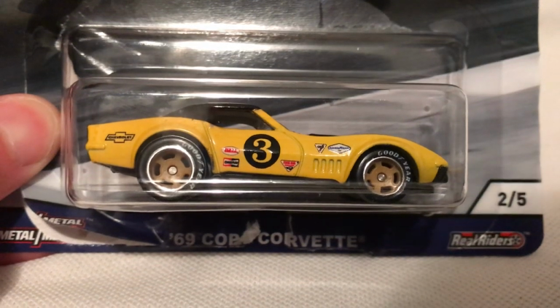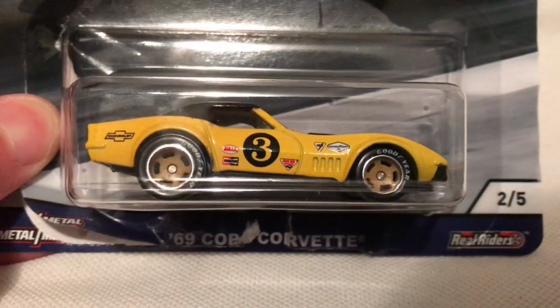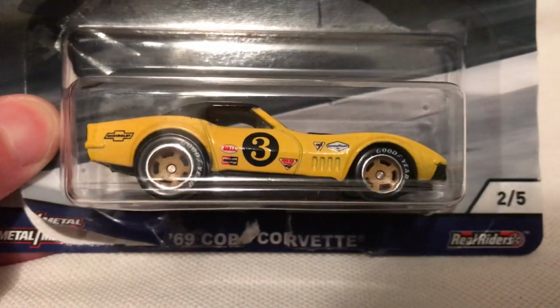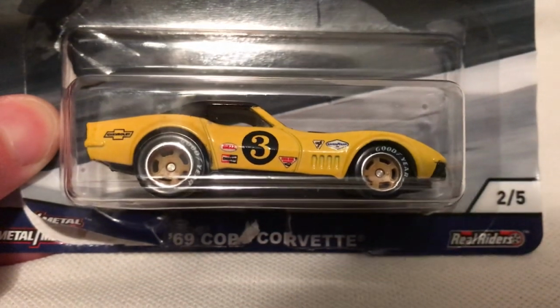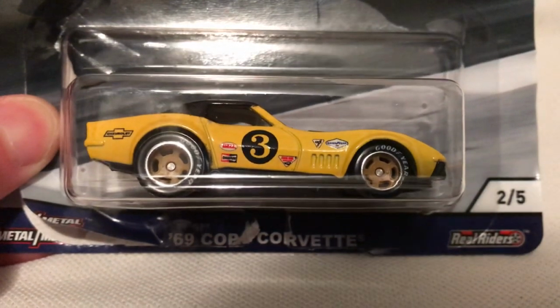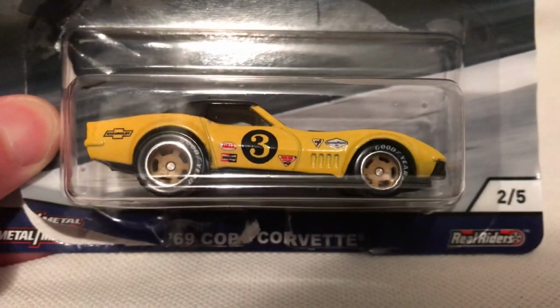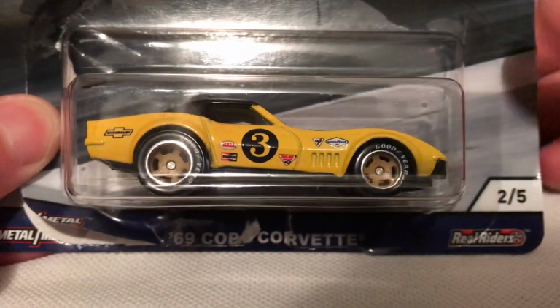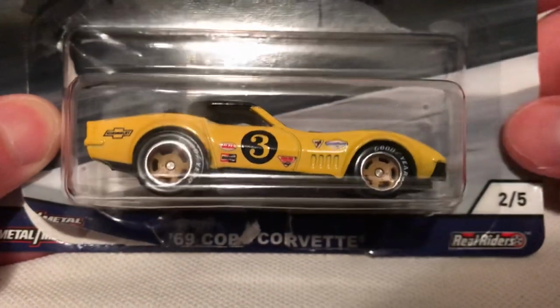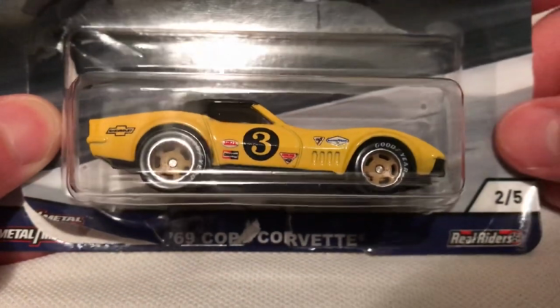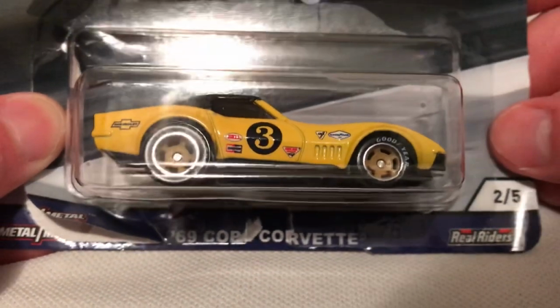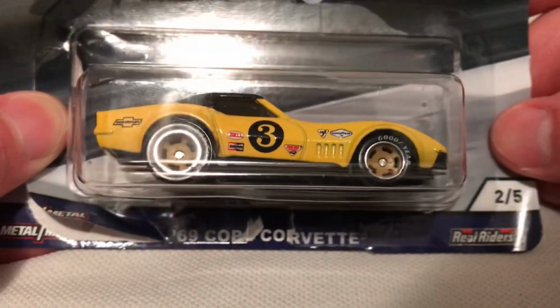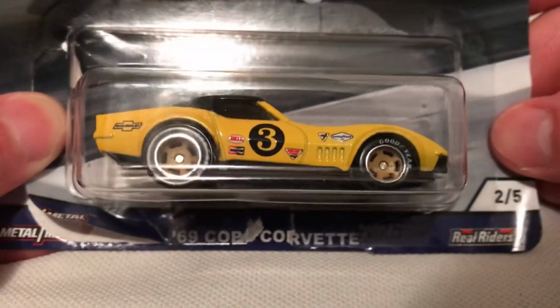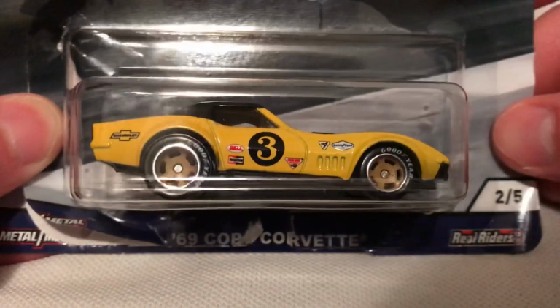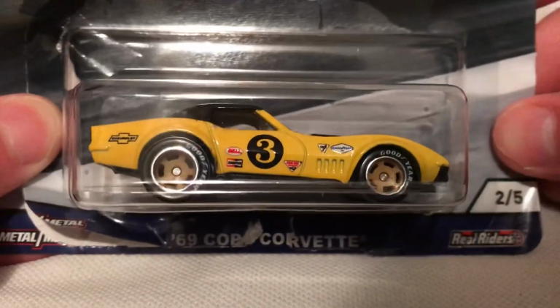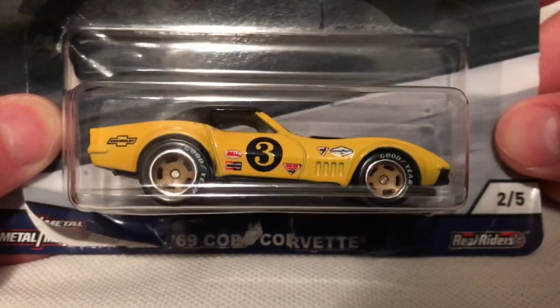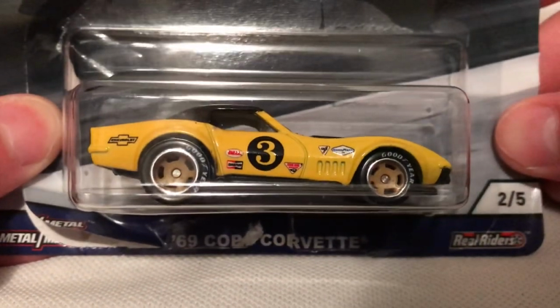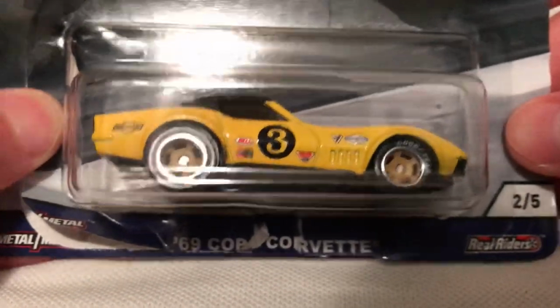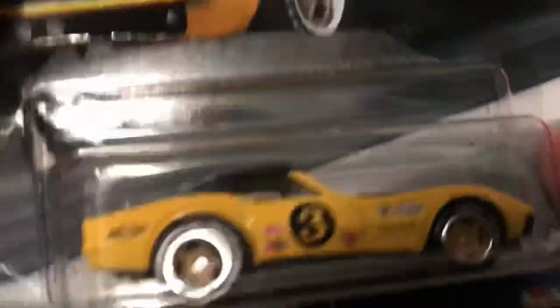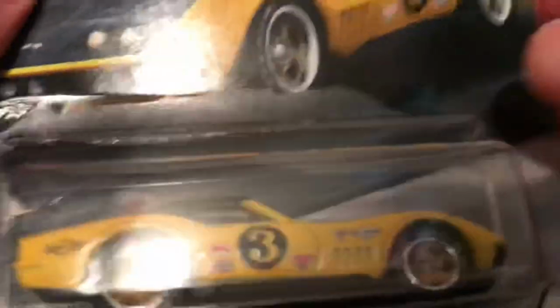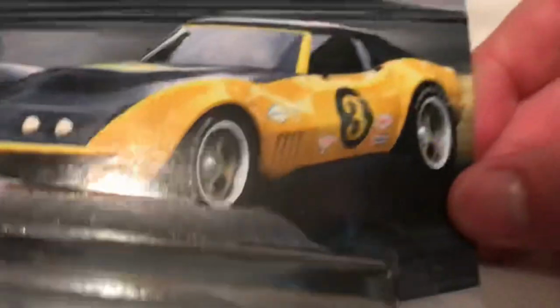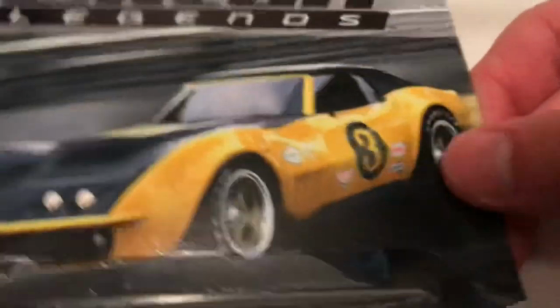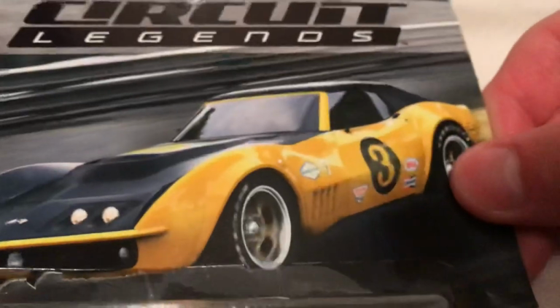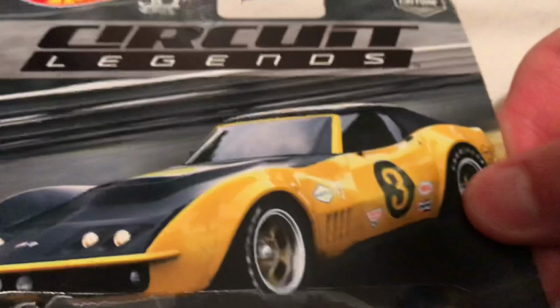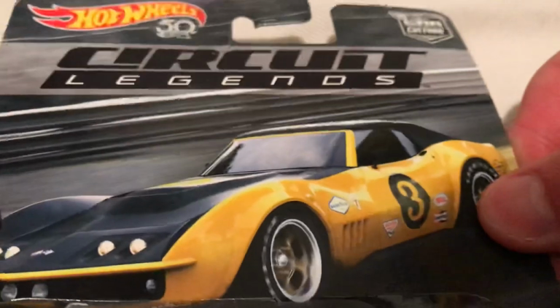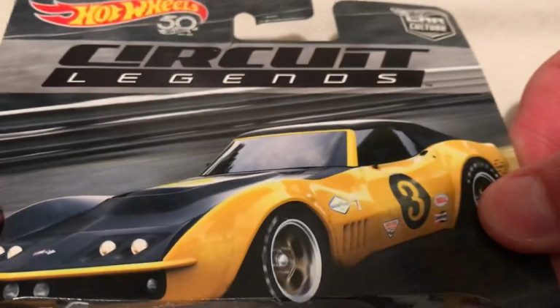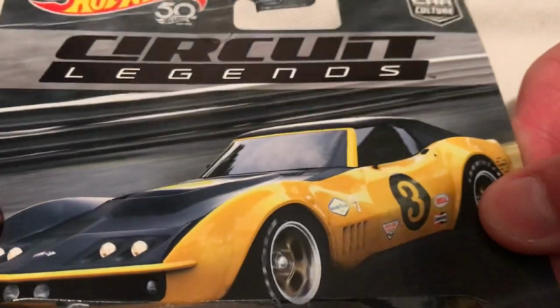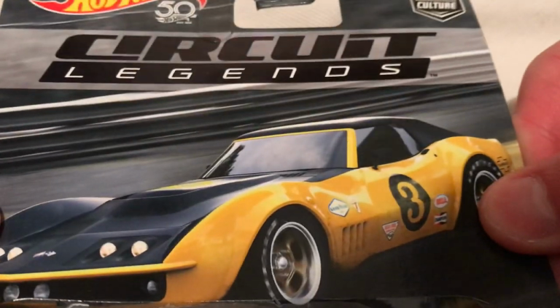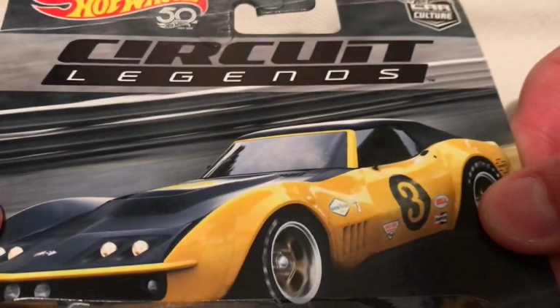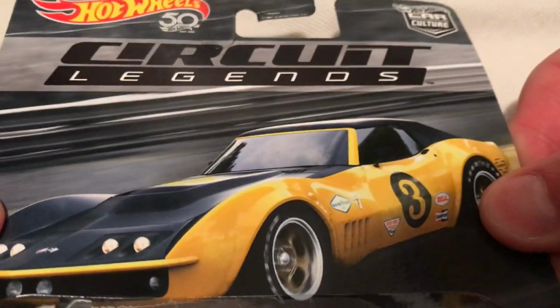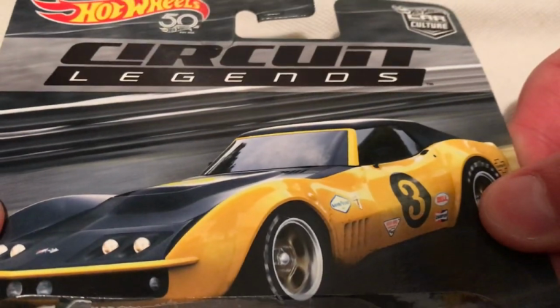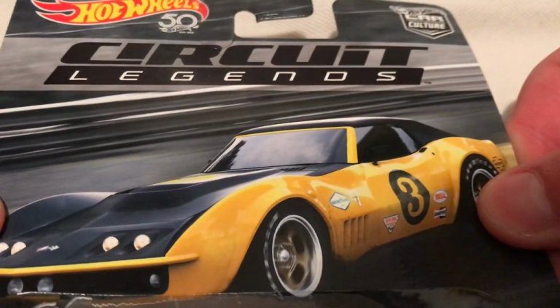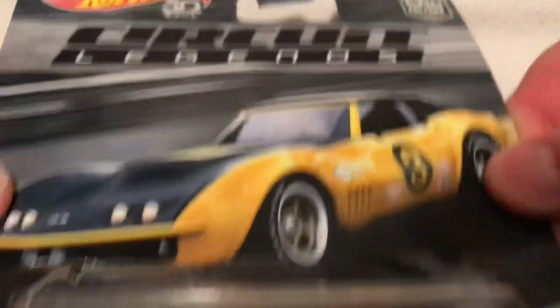Hey YouTube, it's me Julien. Here's the 1969 Copo Corvette, part of the Car Culture Circuit Legends for 2018.